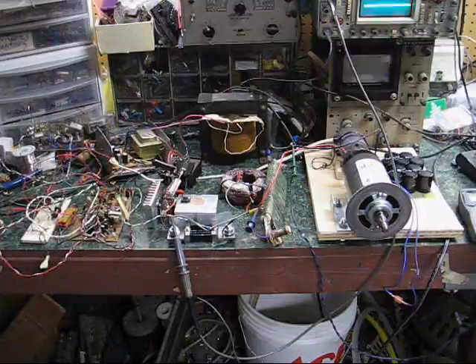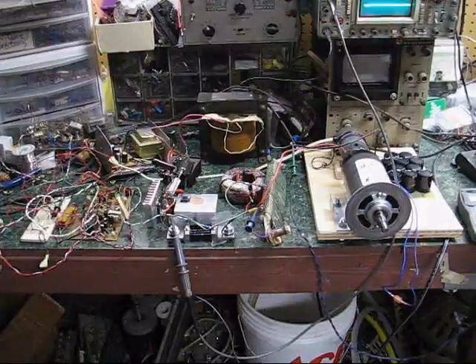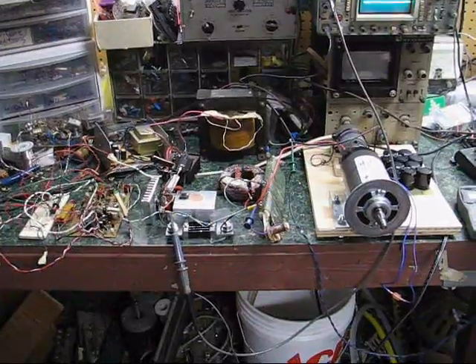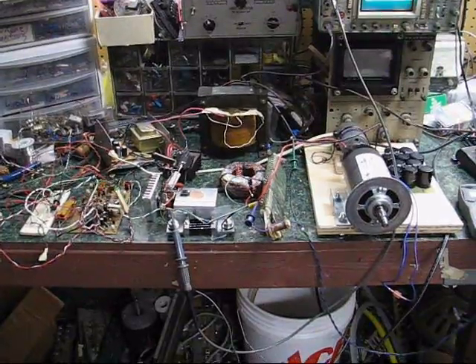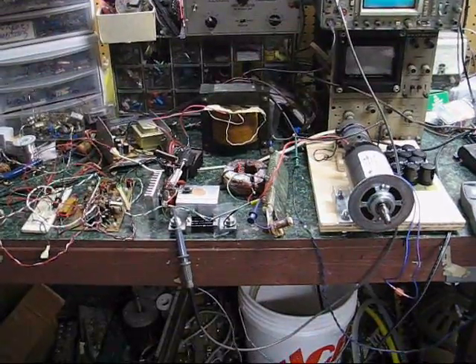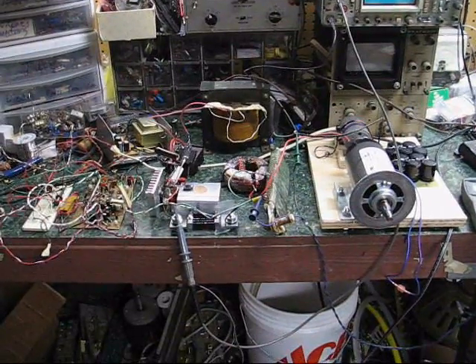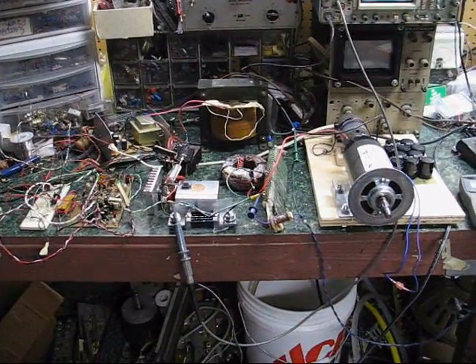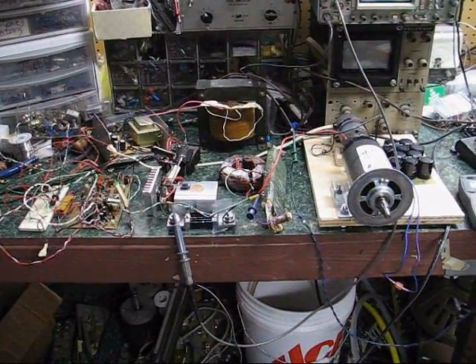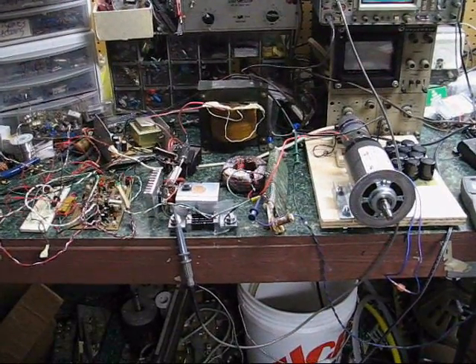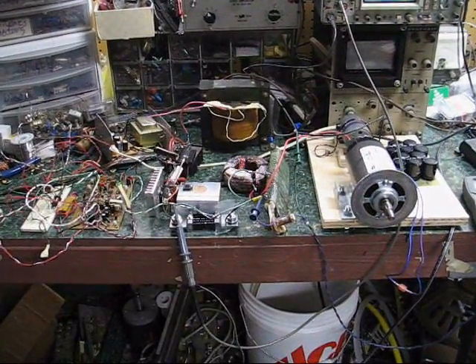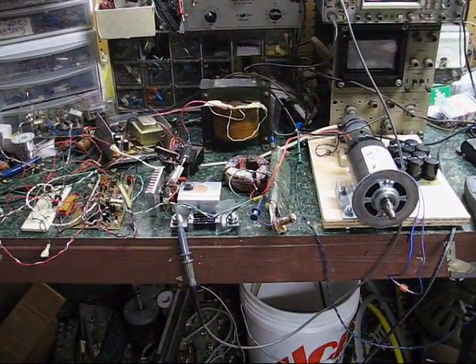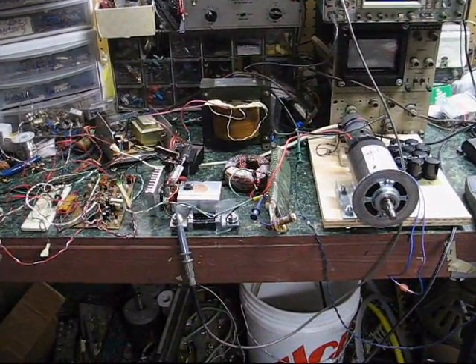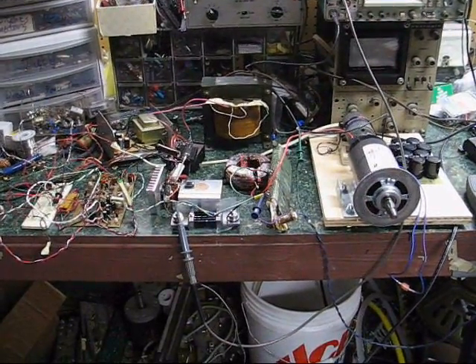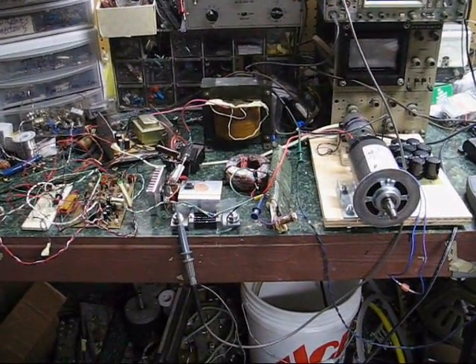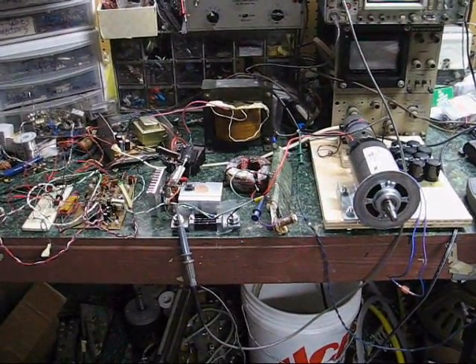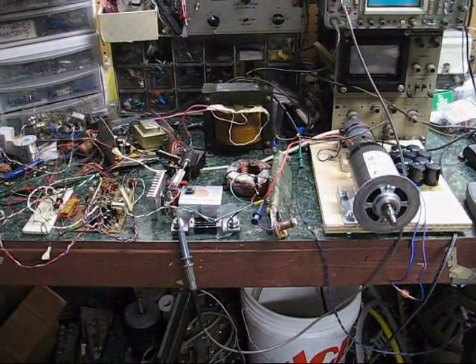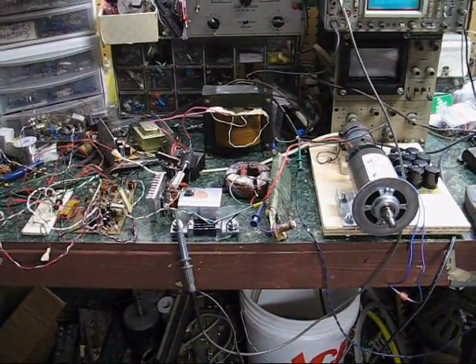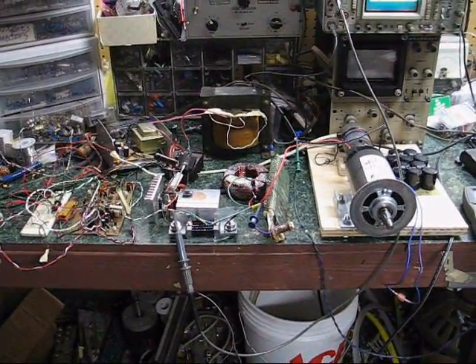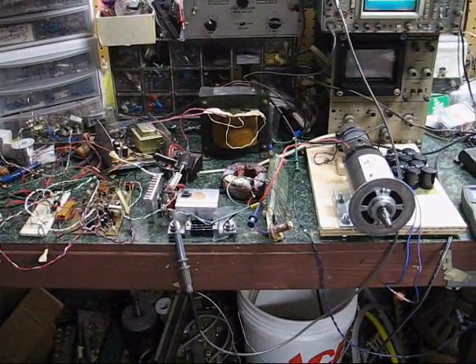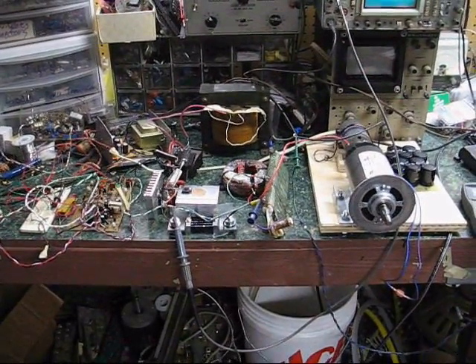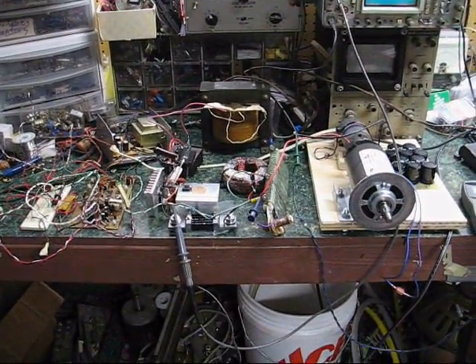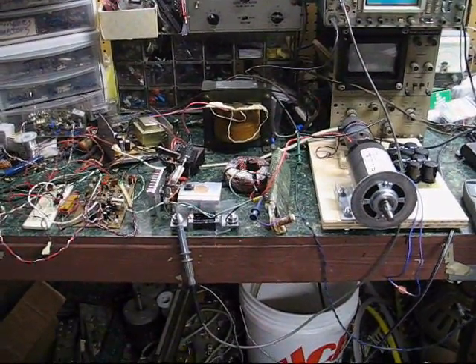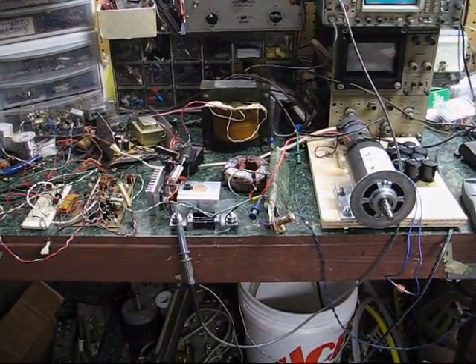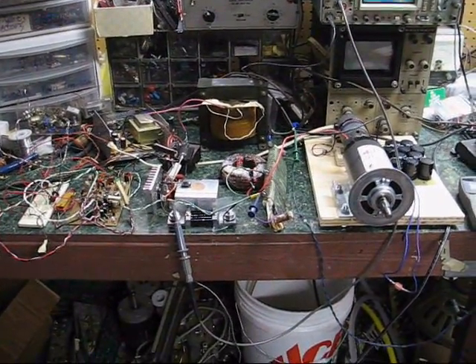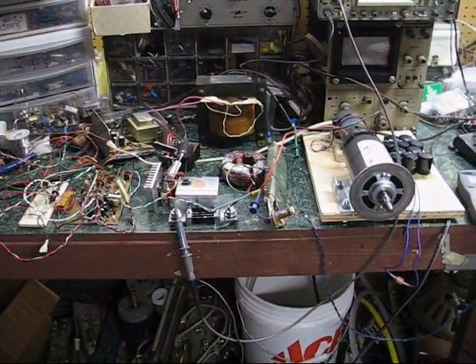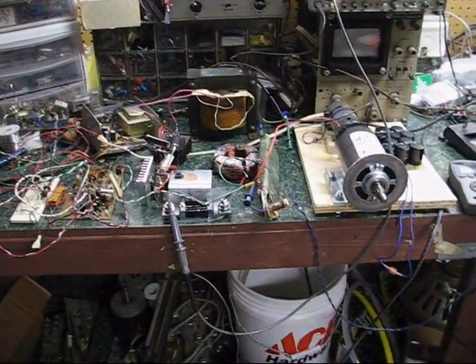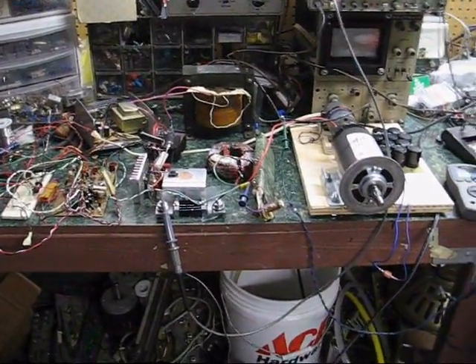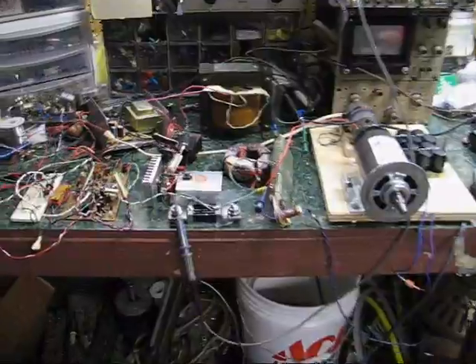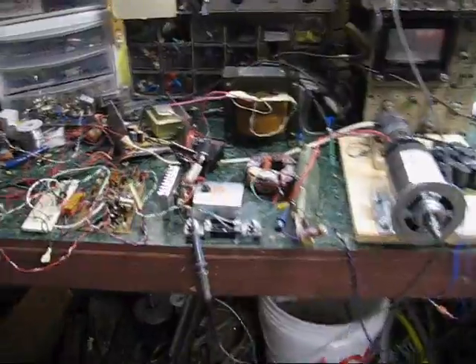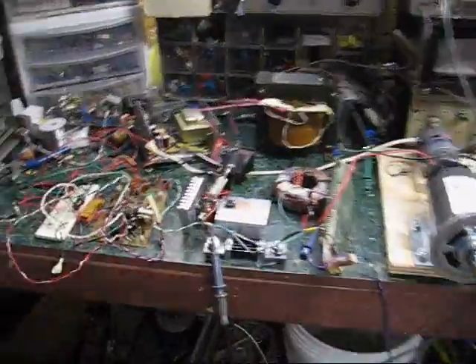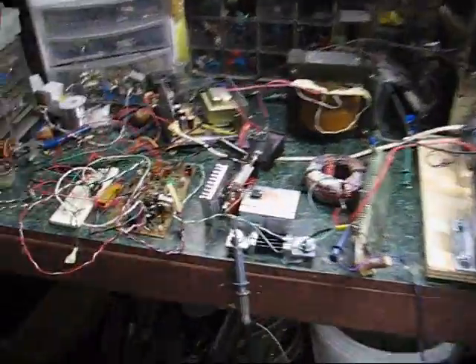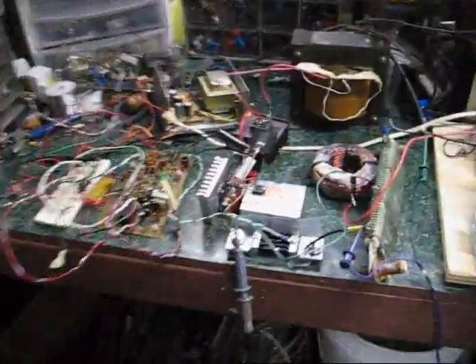For a while now, on and off, I've been working on this electric vehicle controller project. Let me give you a tour.